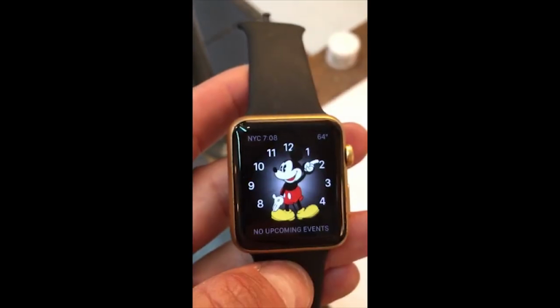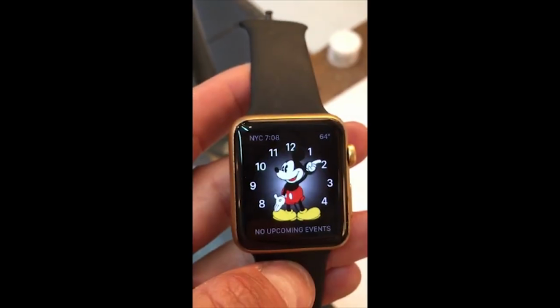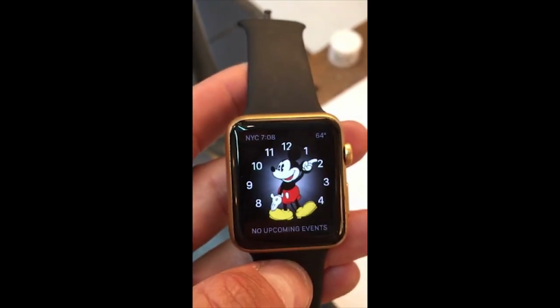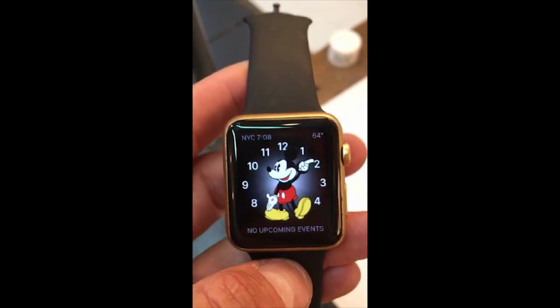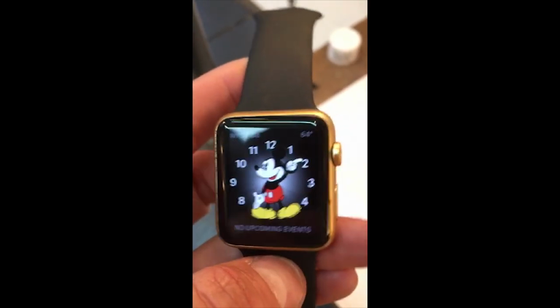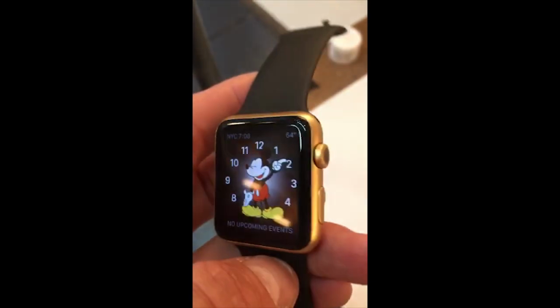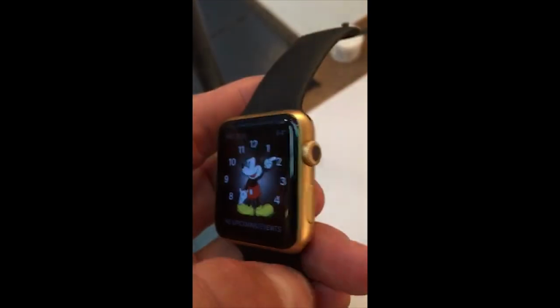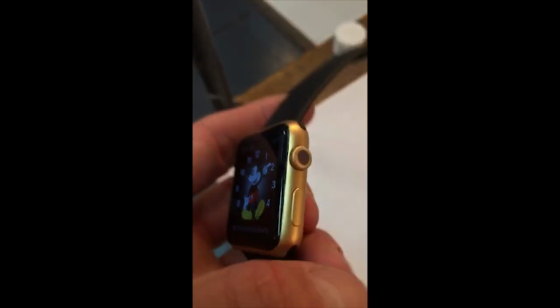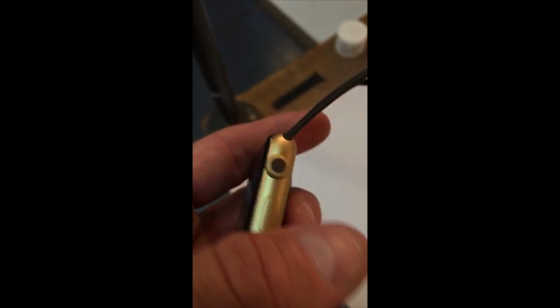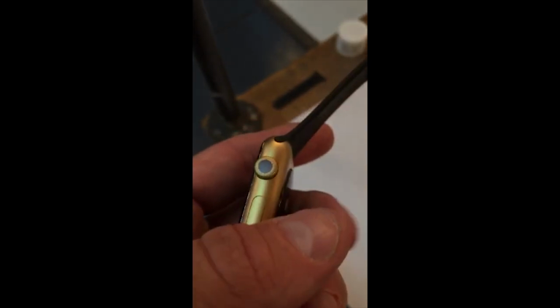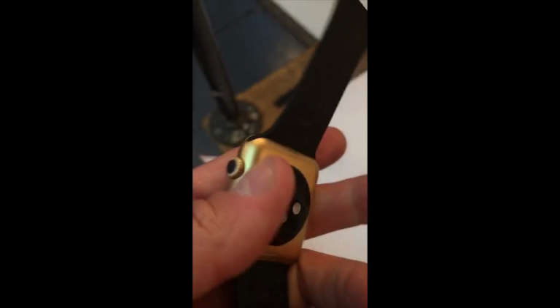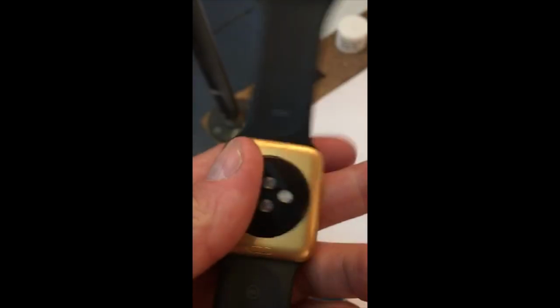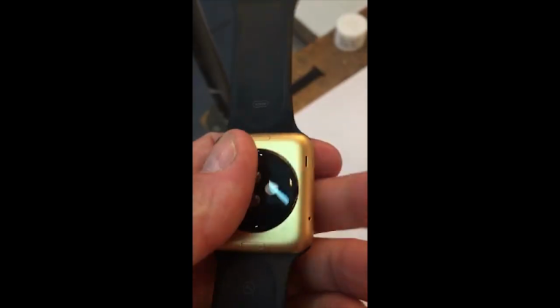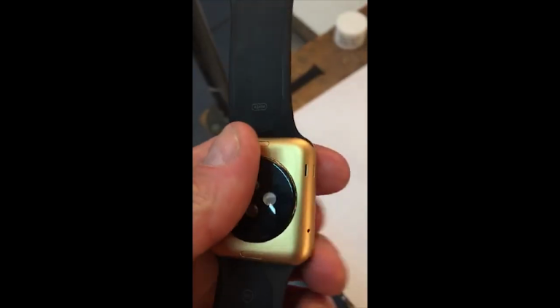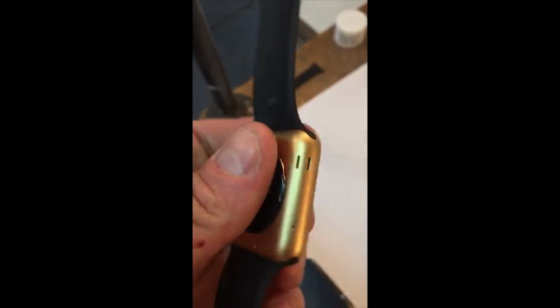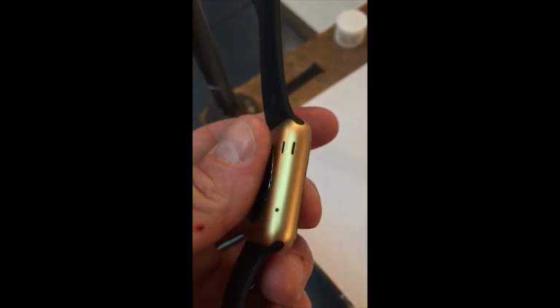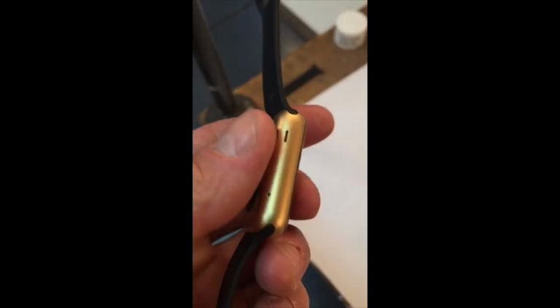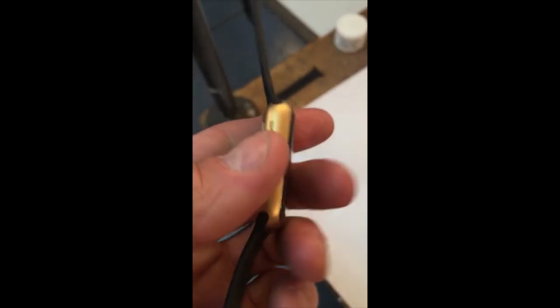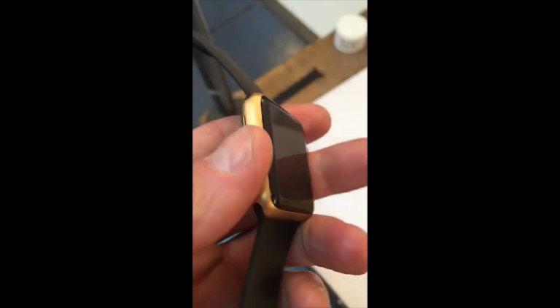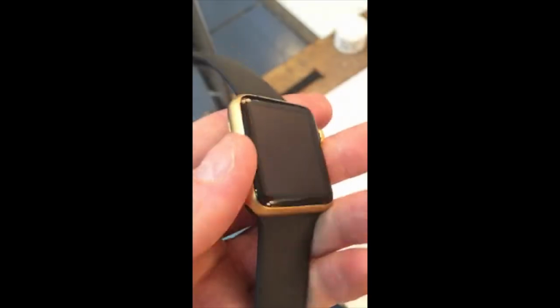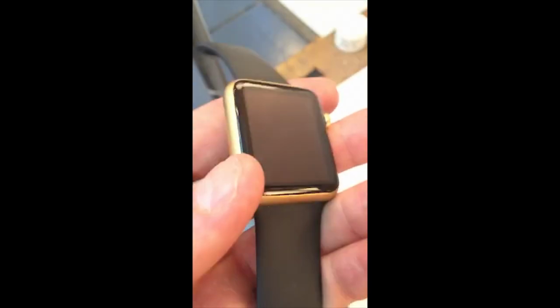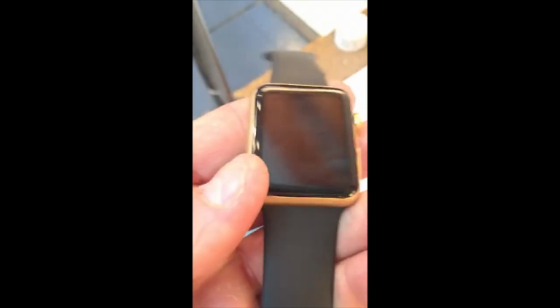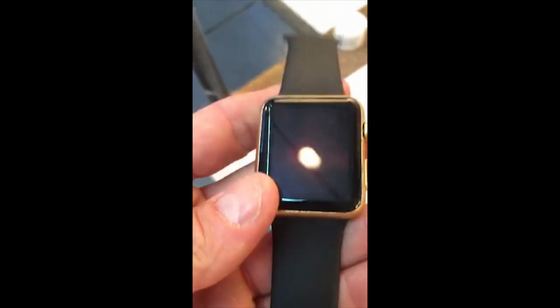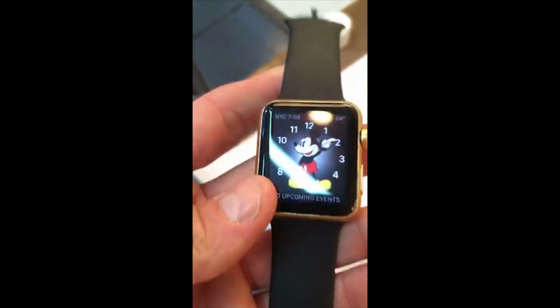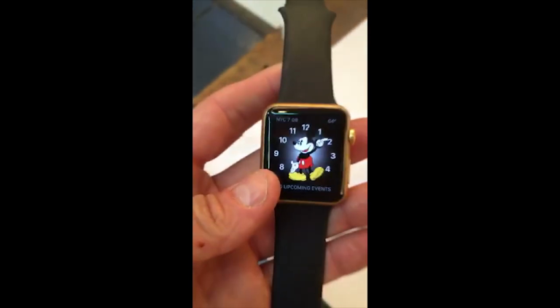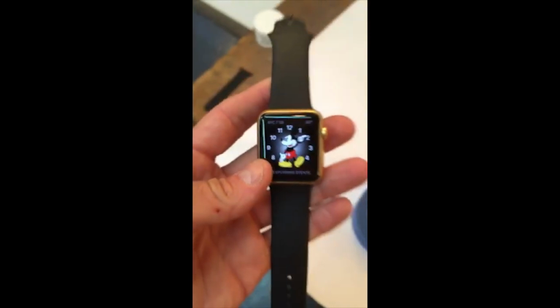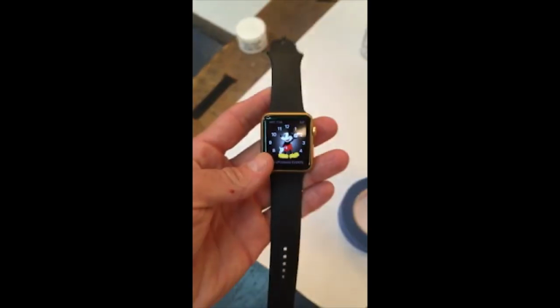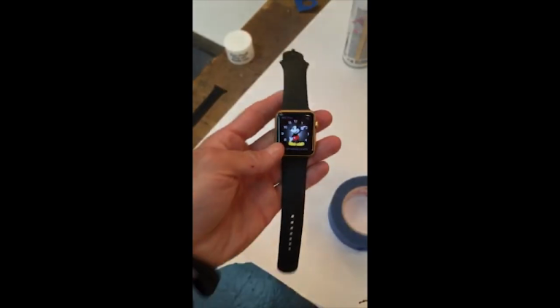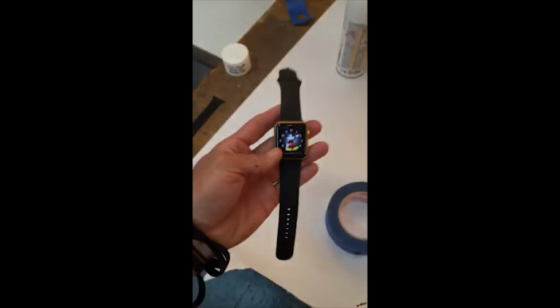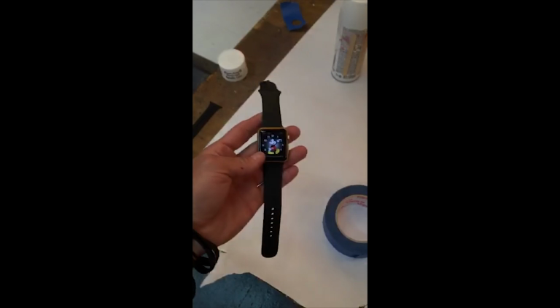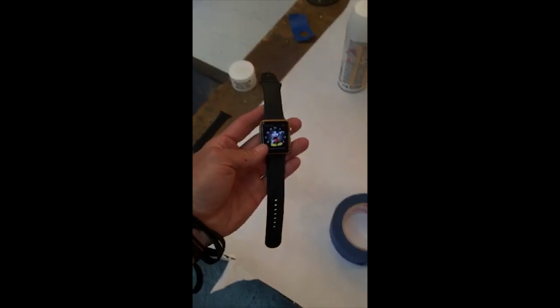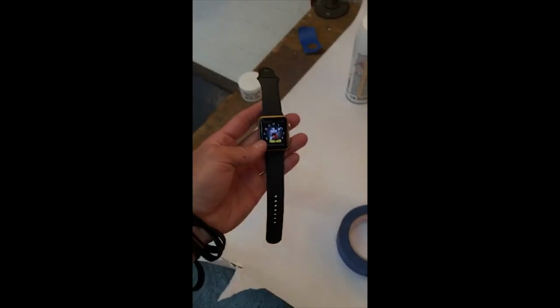Here's the close-up shot for your scrutiny. Gold, gold, gold-ish.